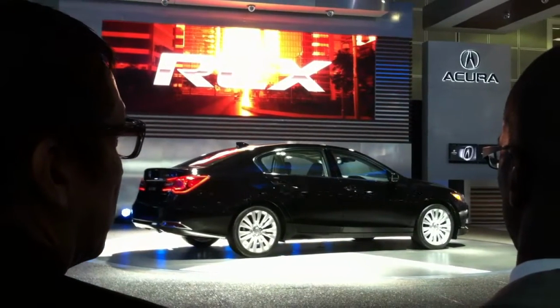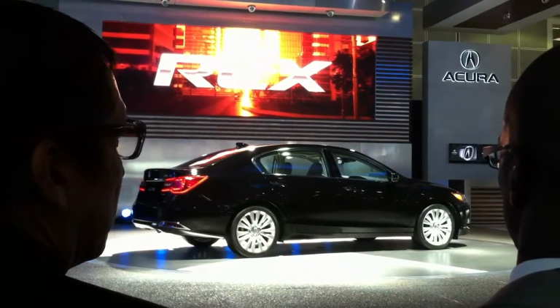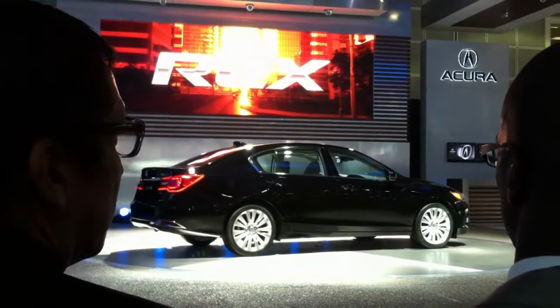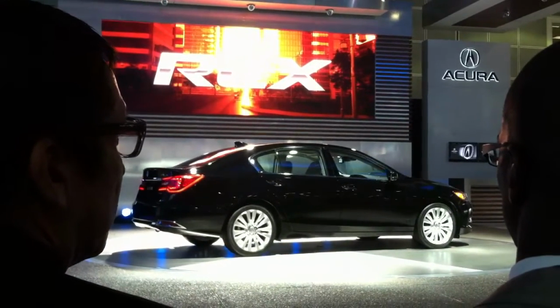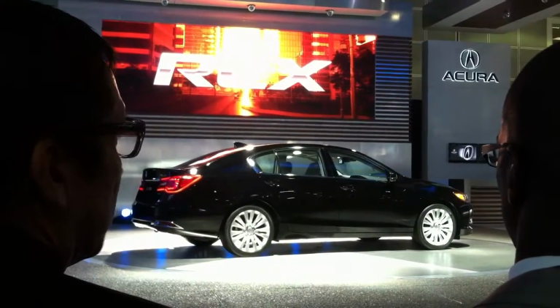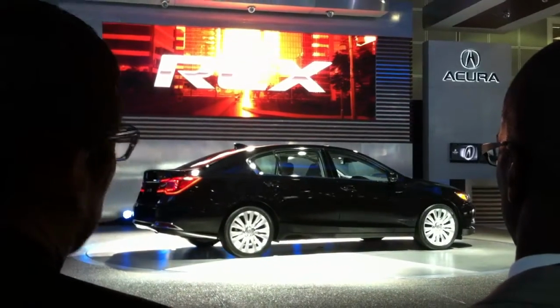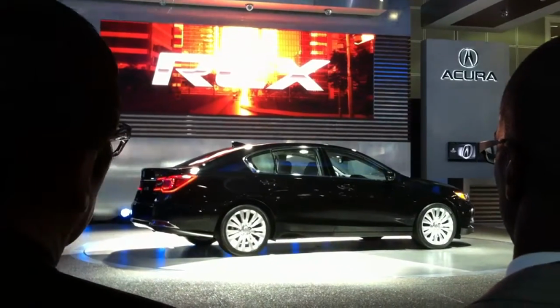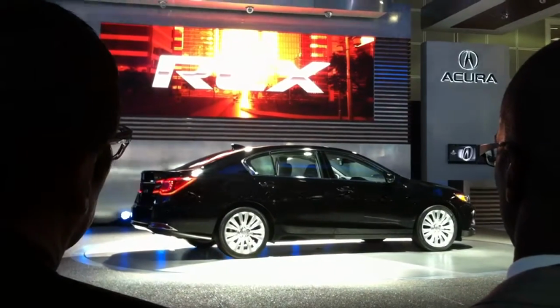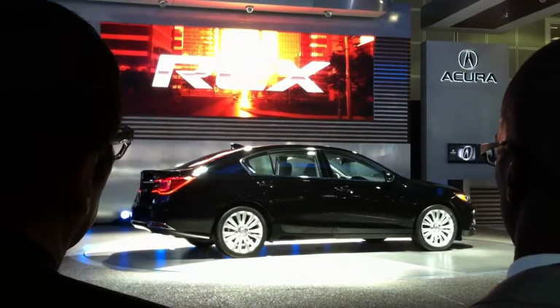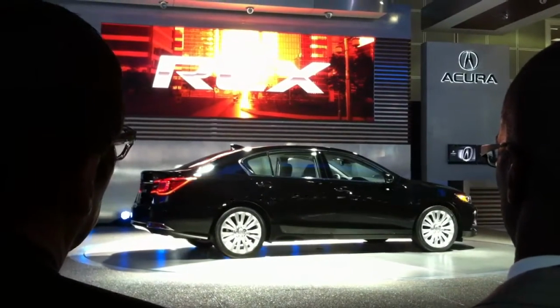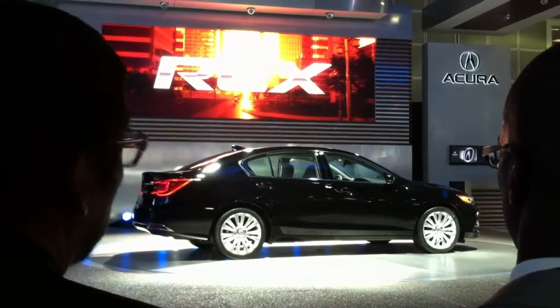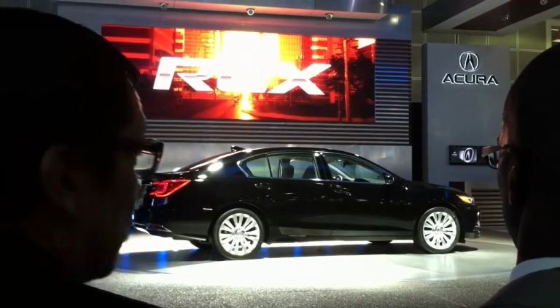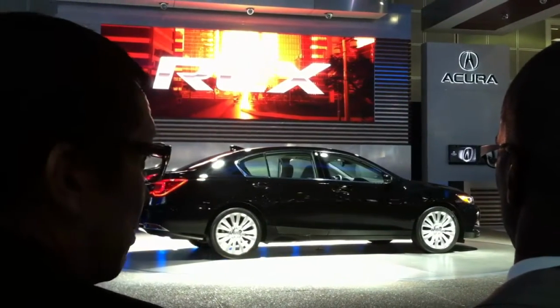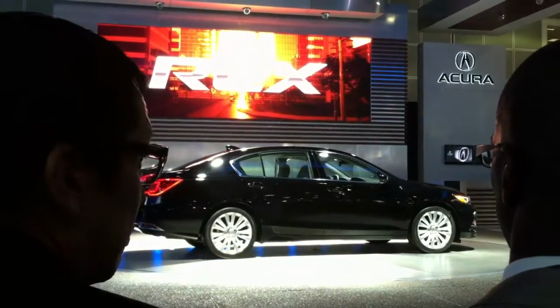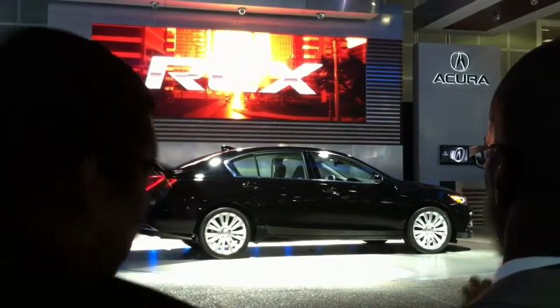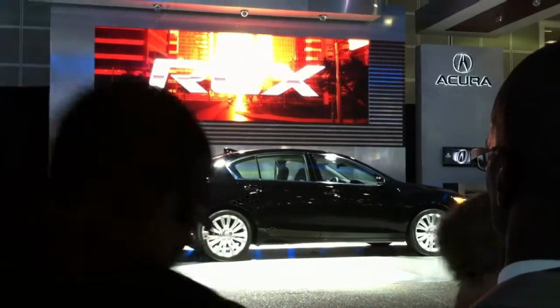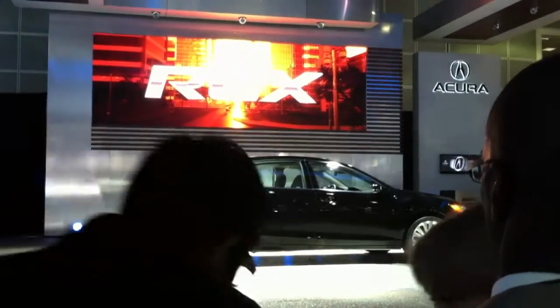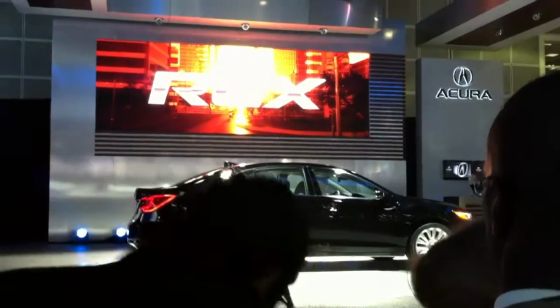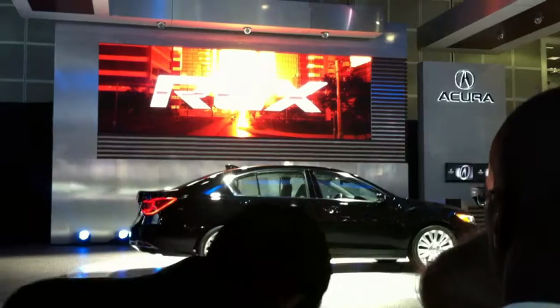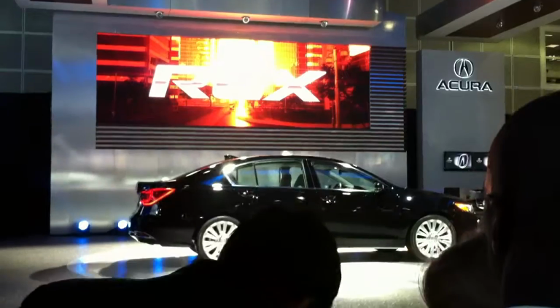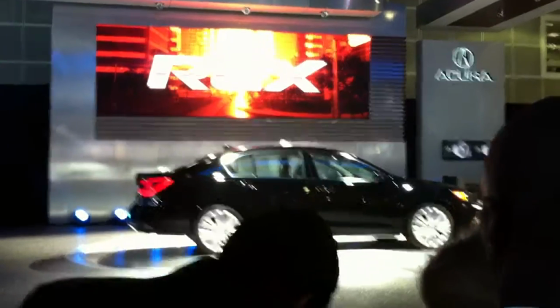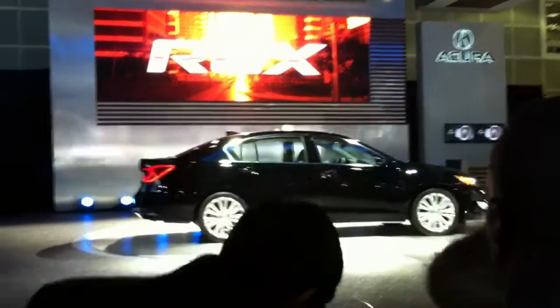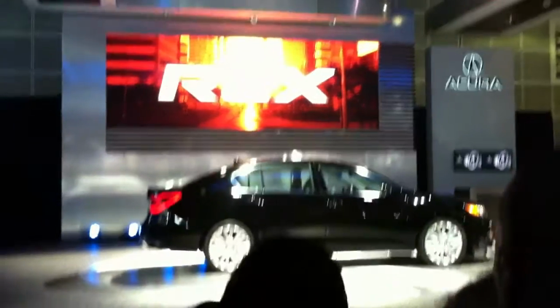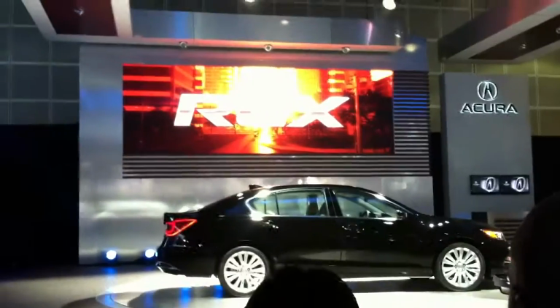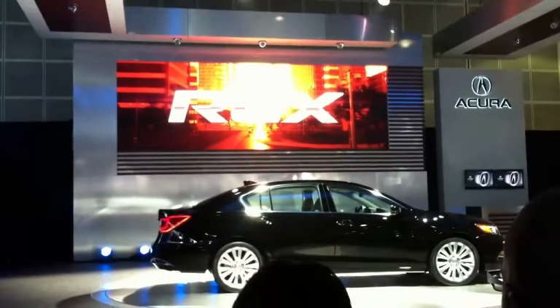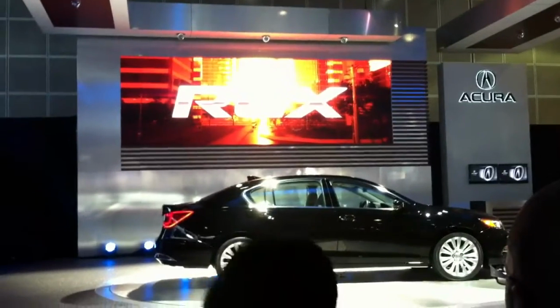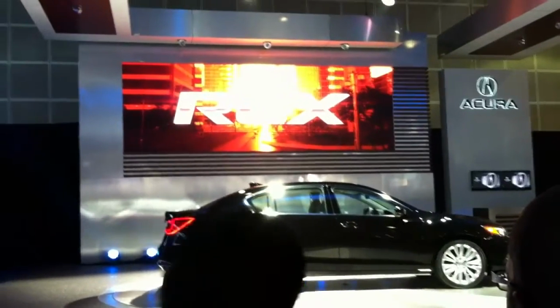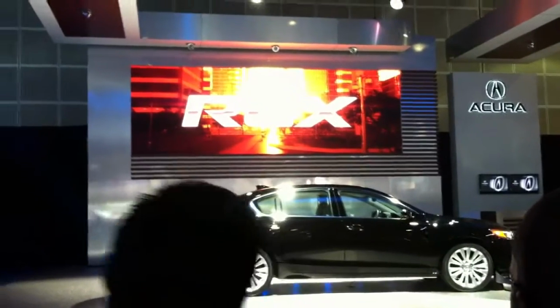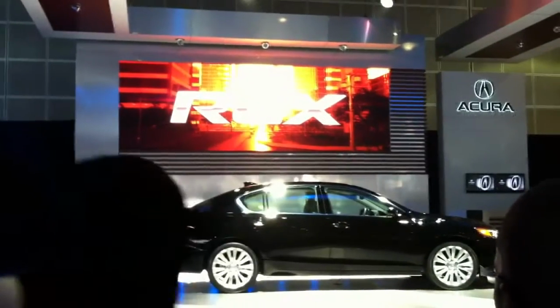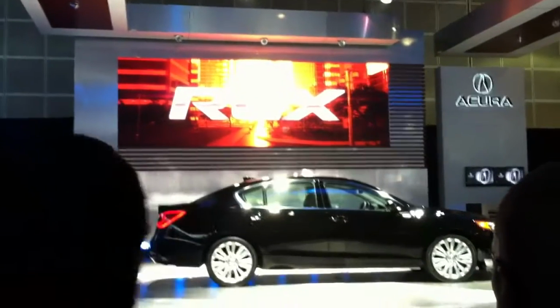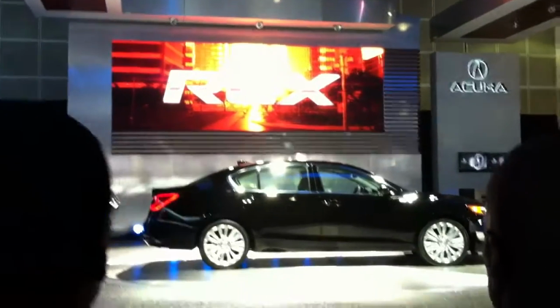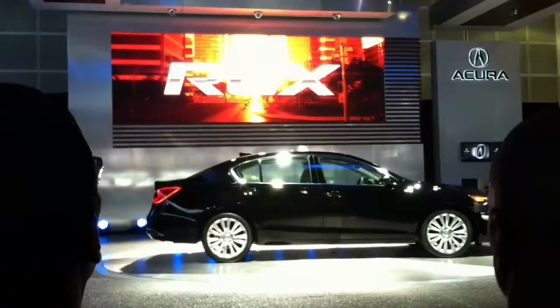Ladies and gentlemen, introducing the 2014 RLX from Acura.